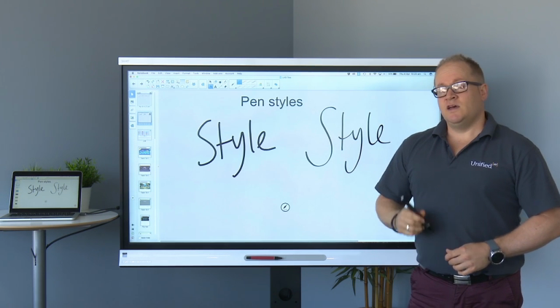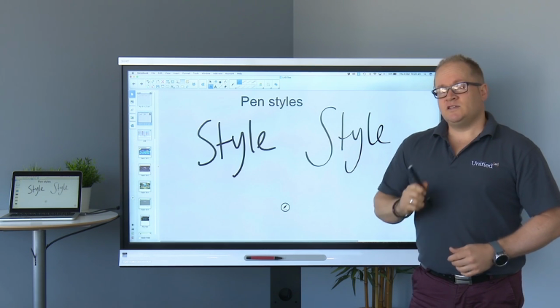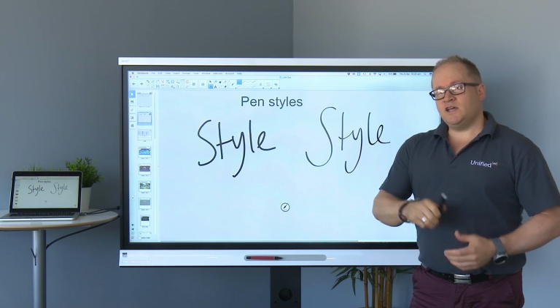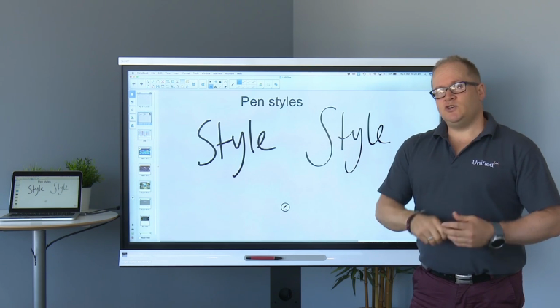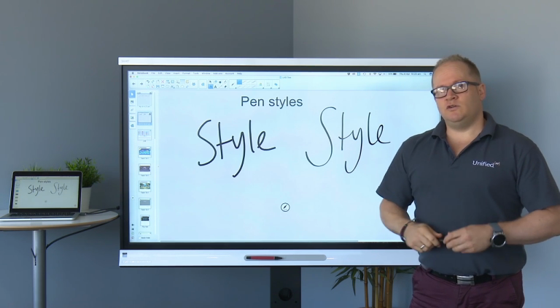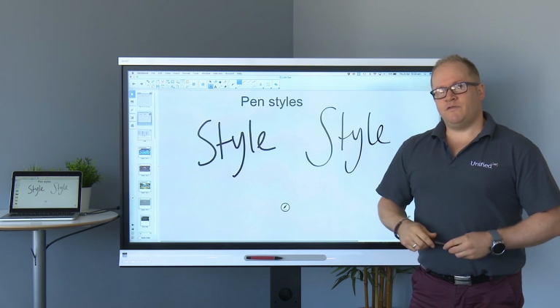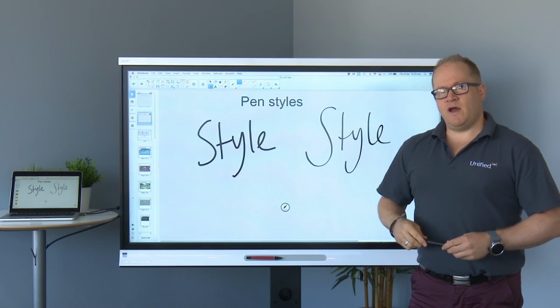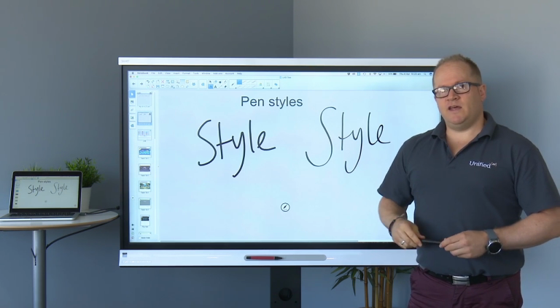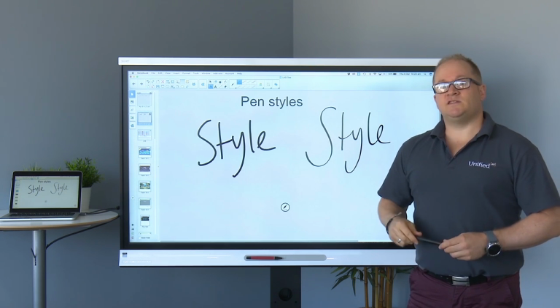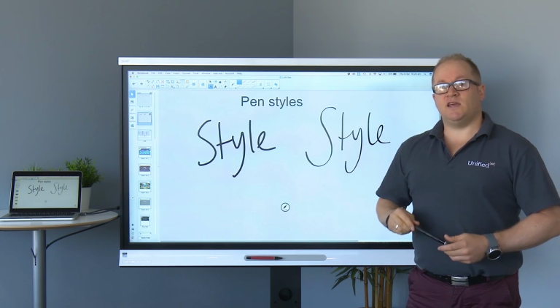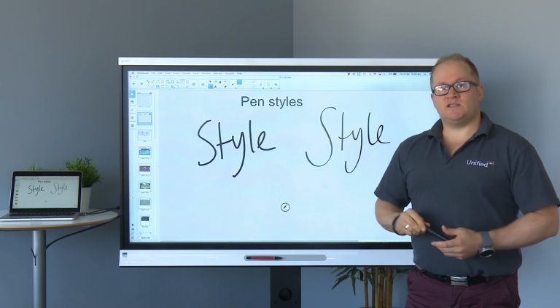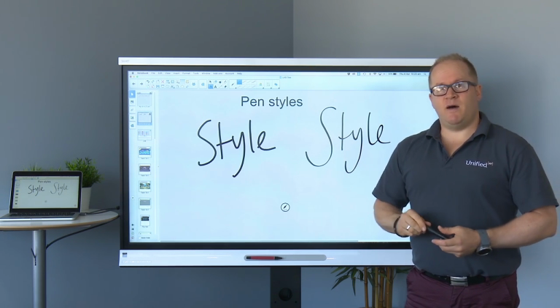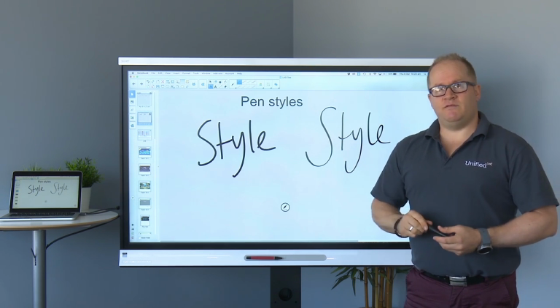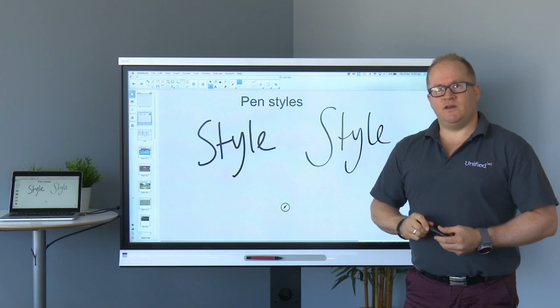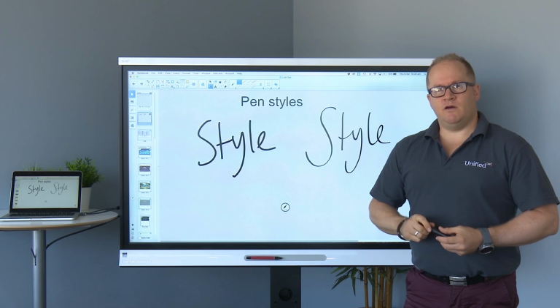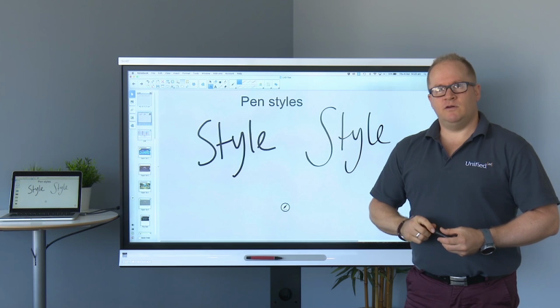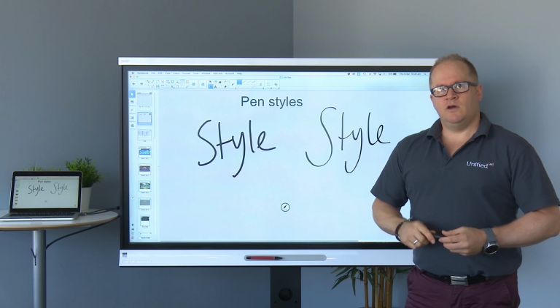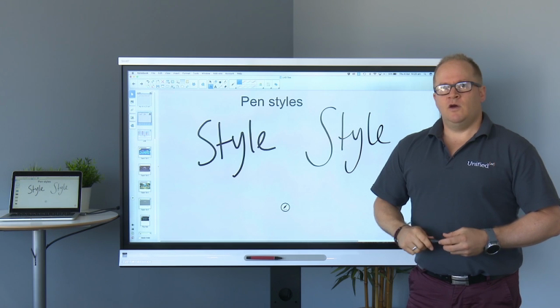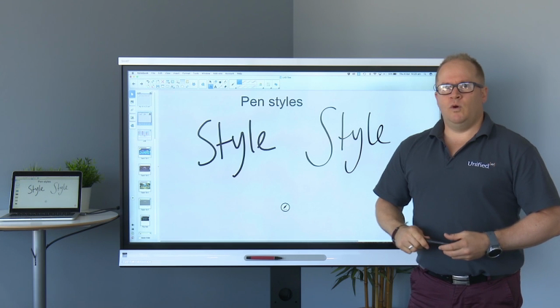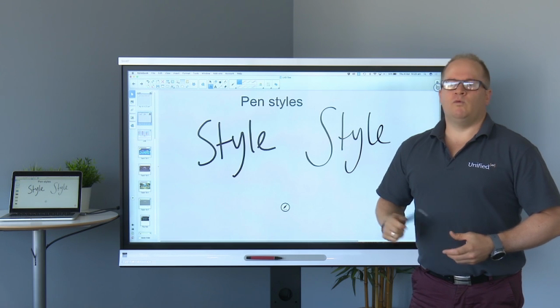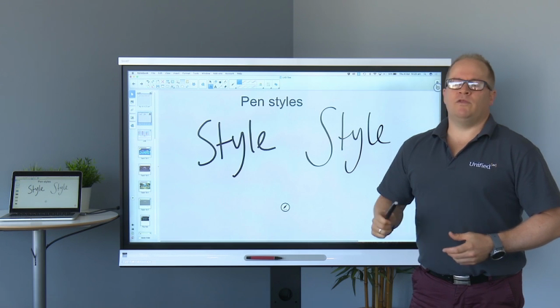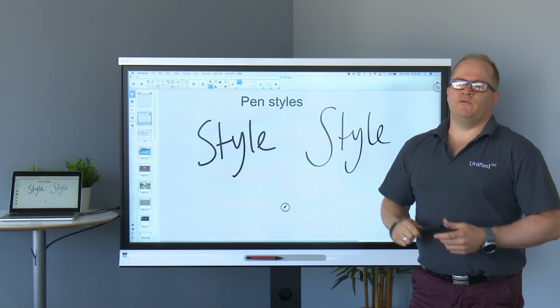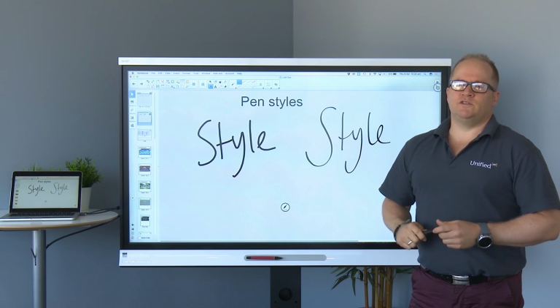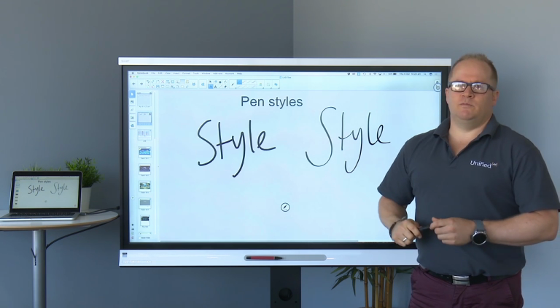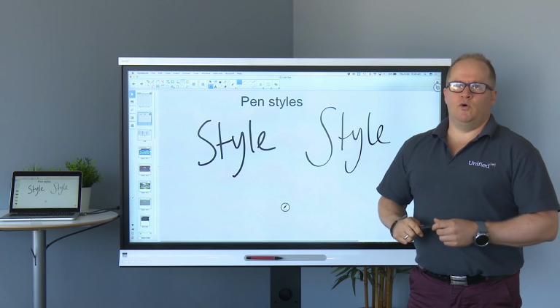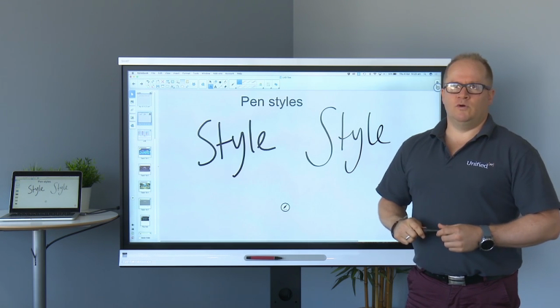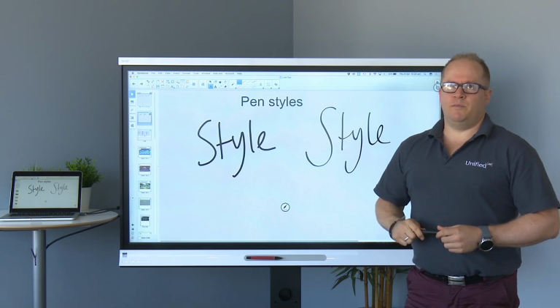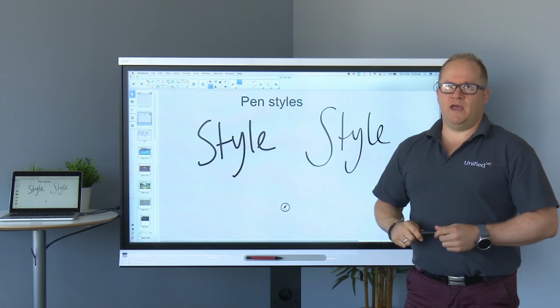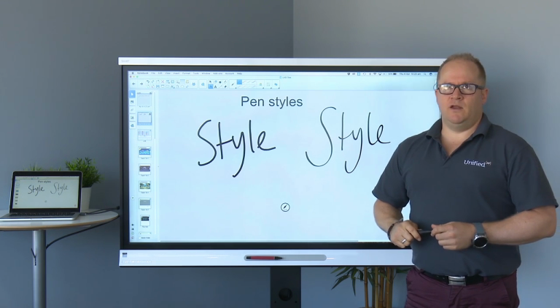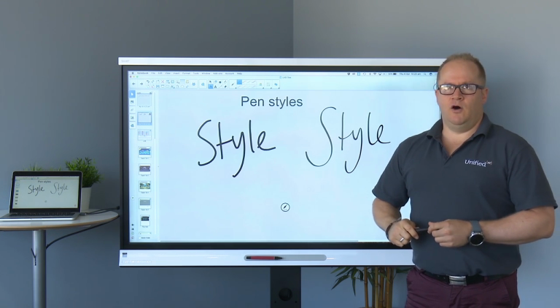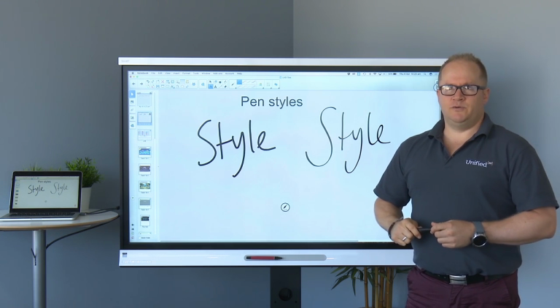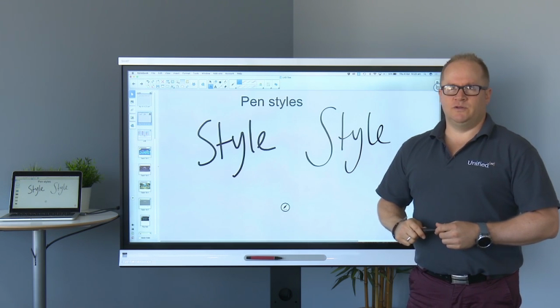Stay tuned for our next Get Smart video where we'll run through some more pen options.